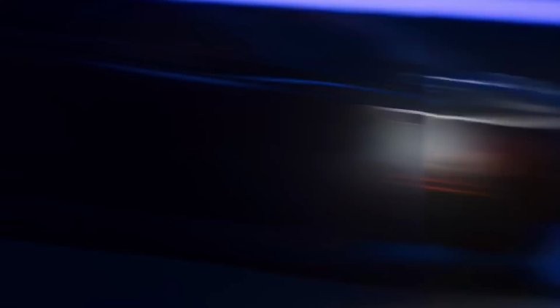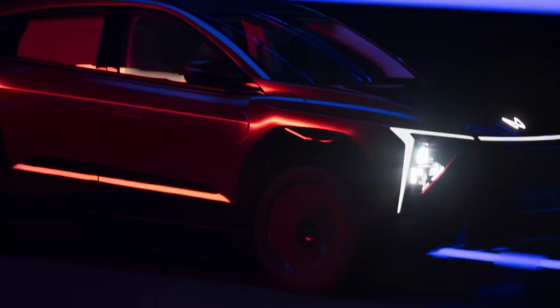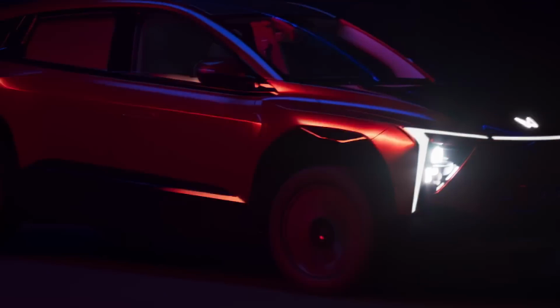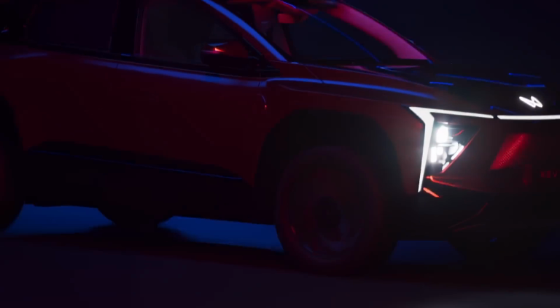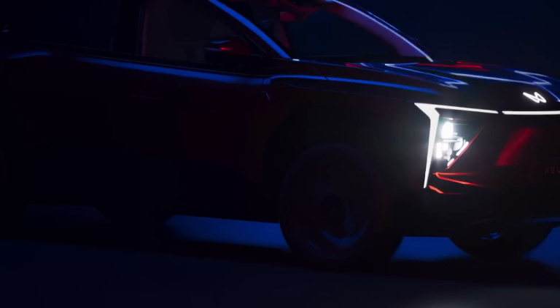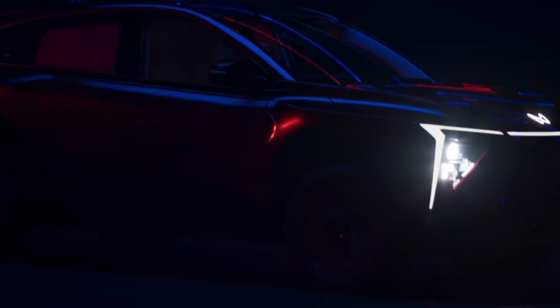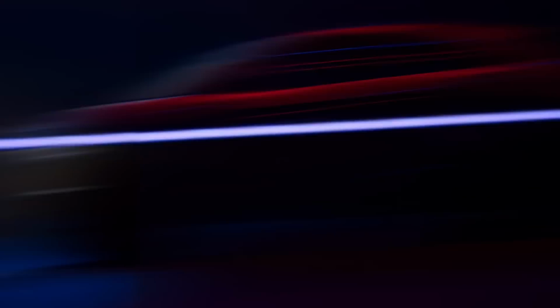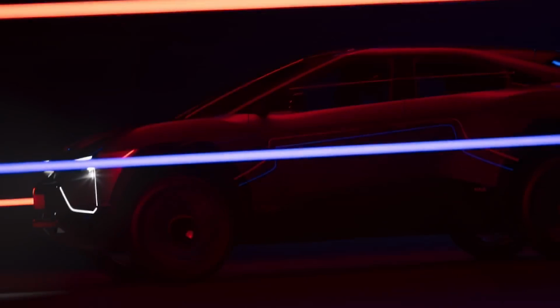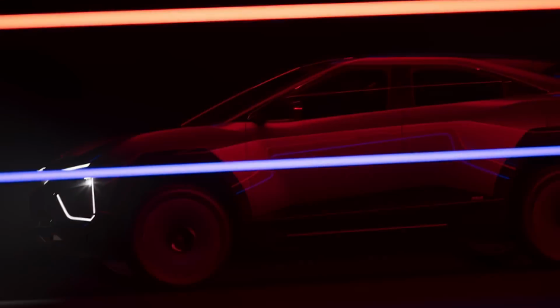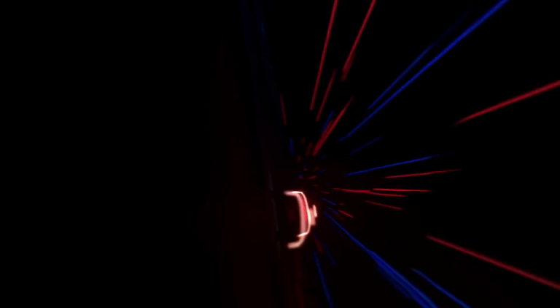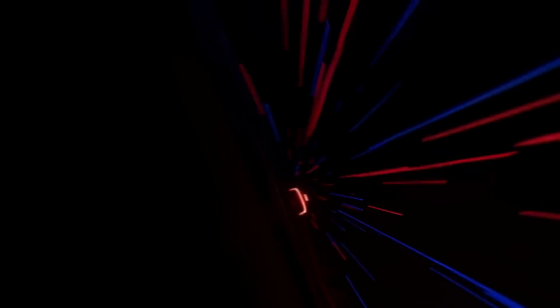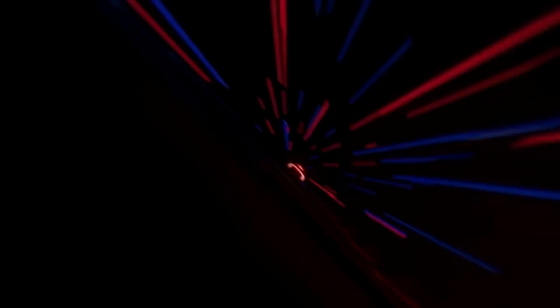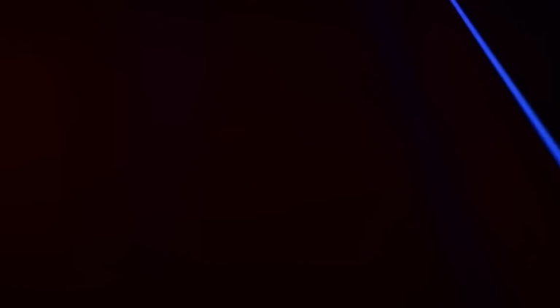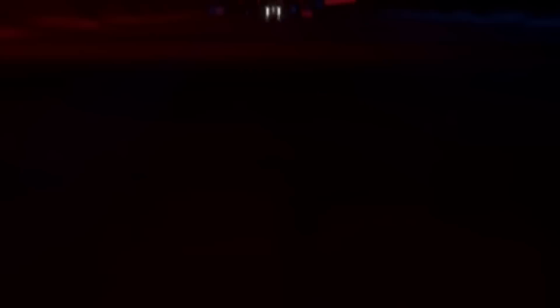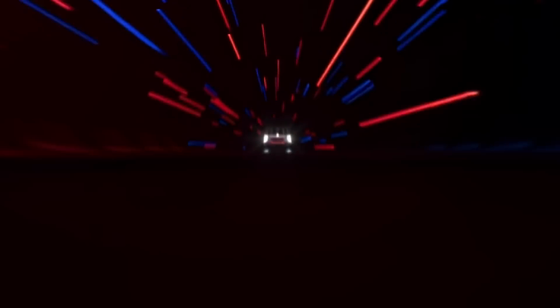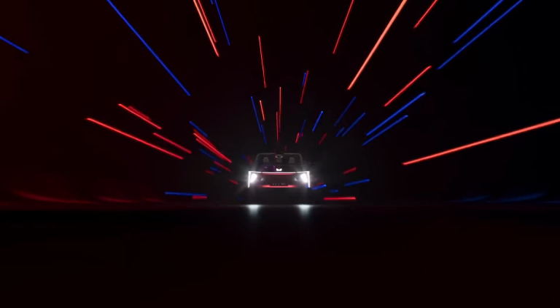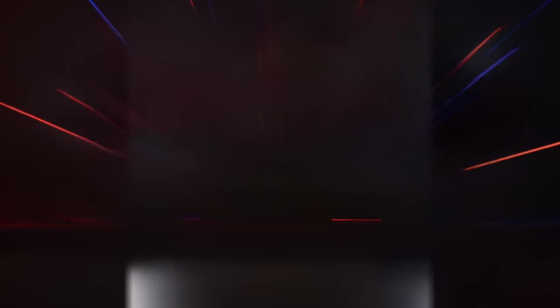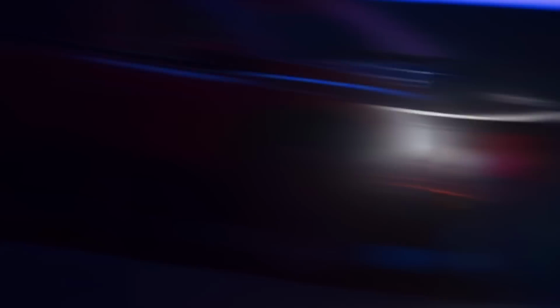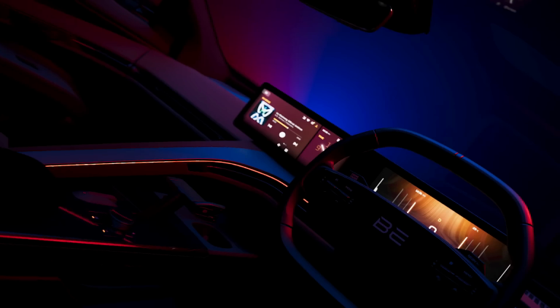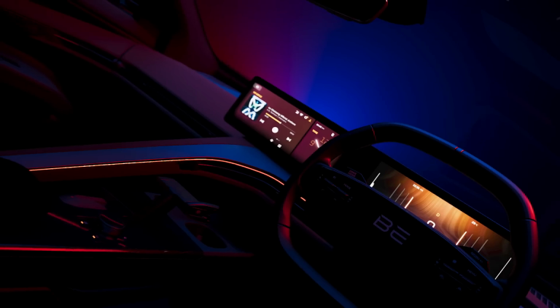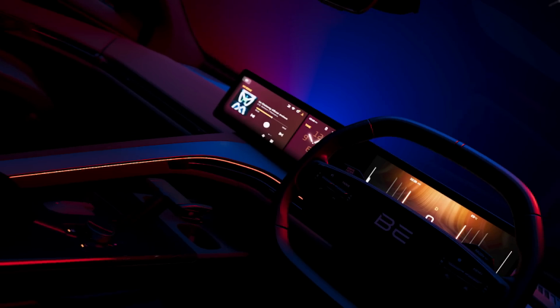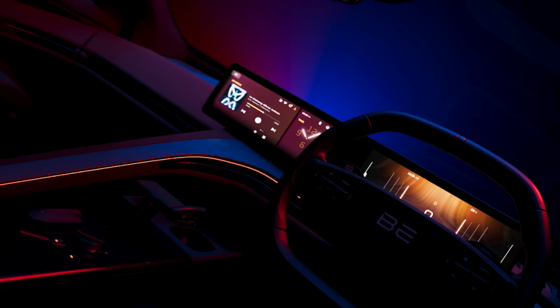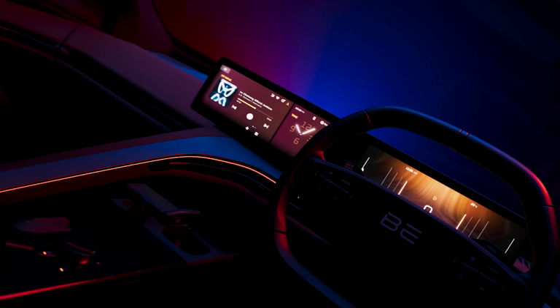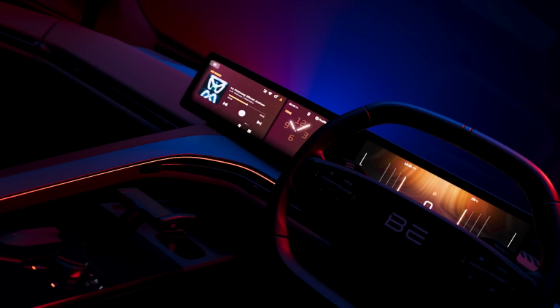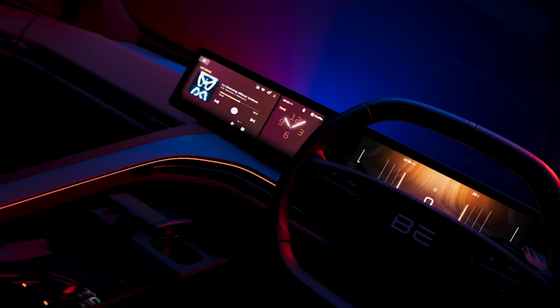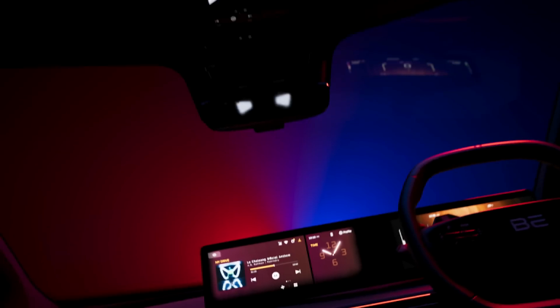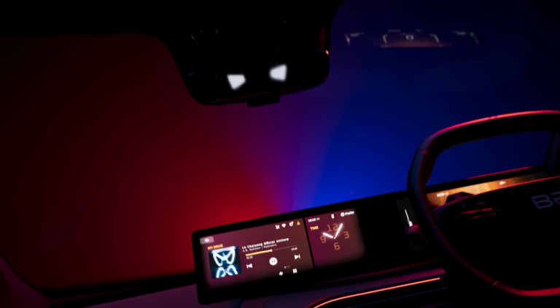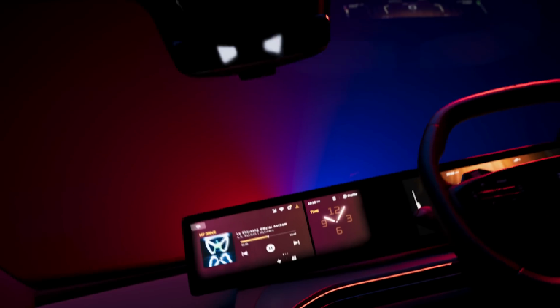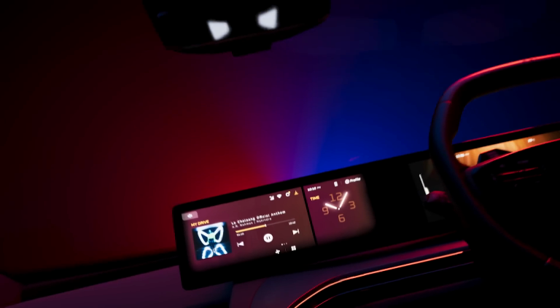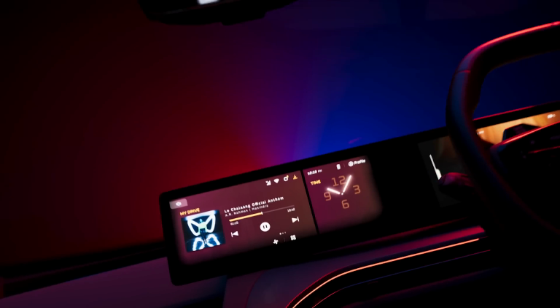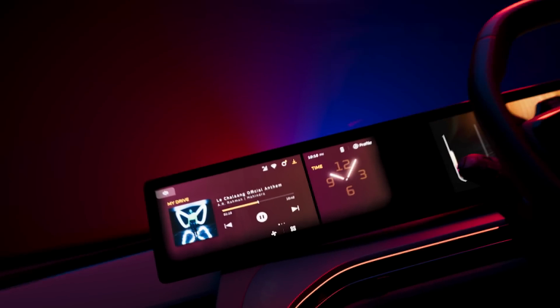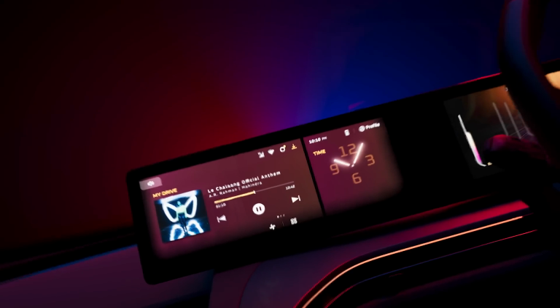Delivering more thrills per kilometer, in silence, so you can provide the soundtrack.